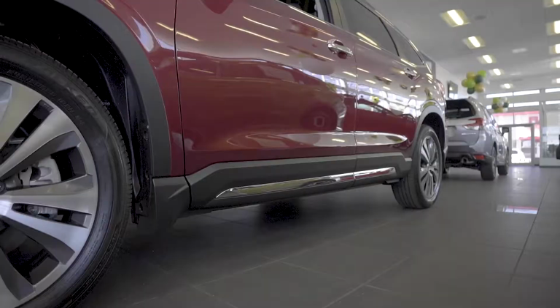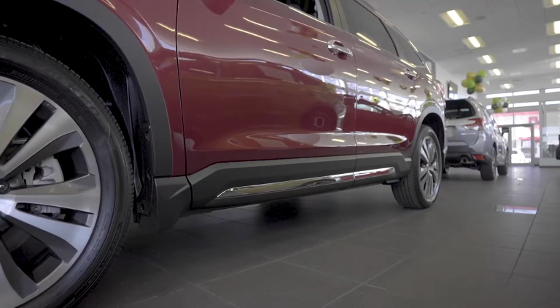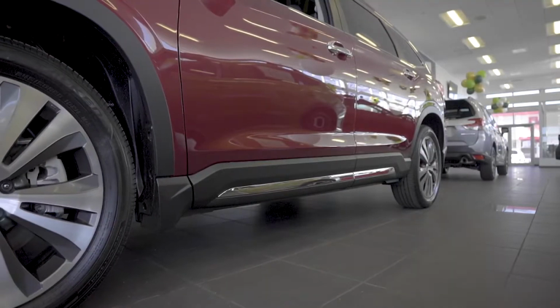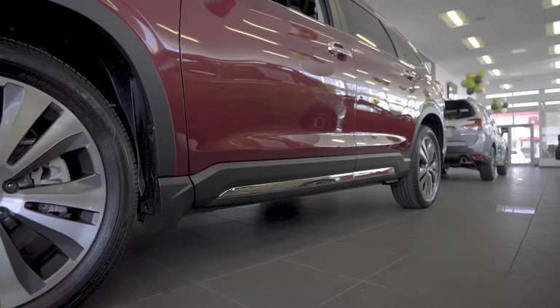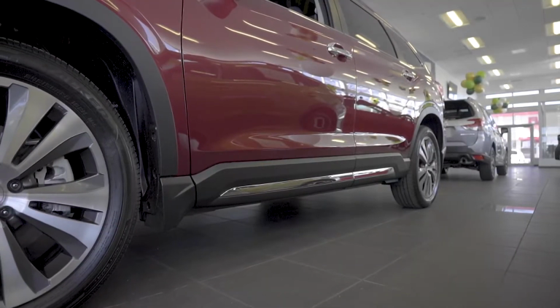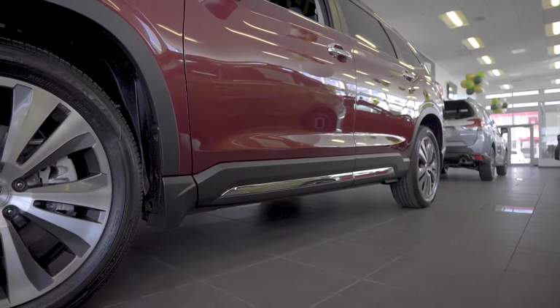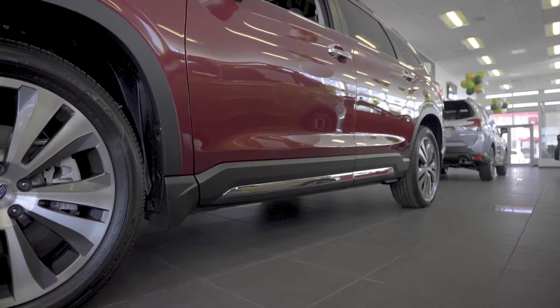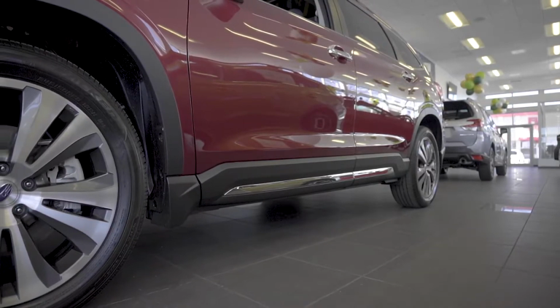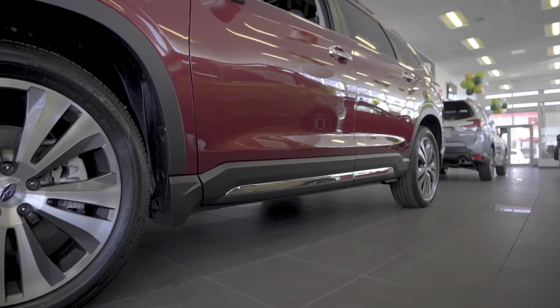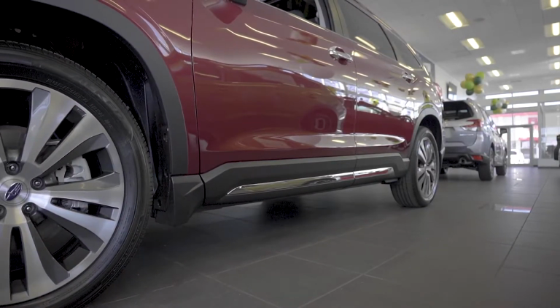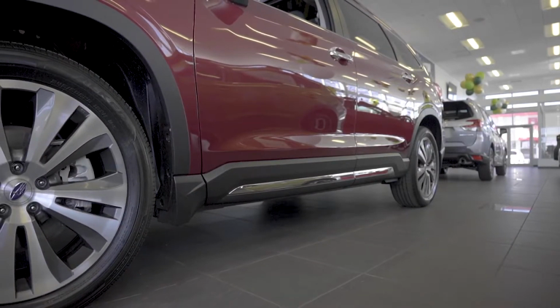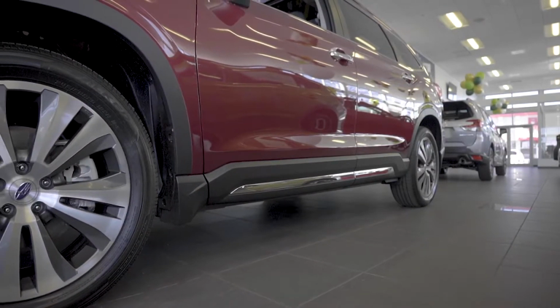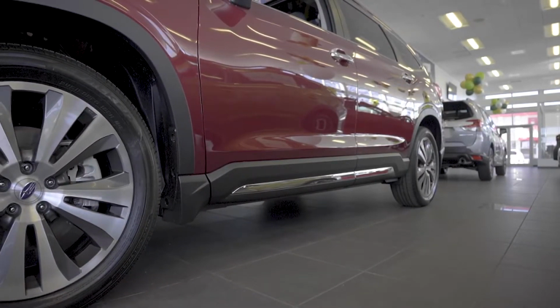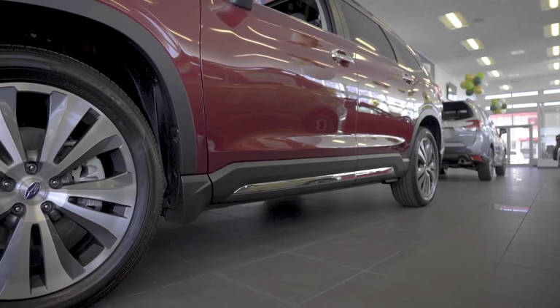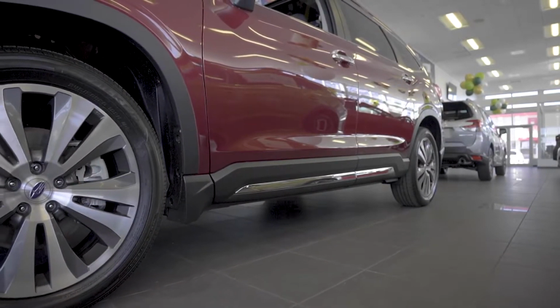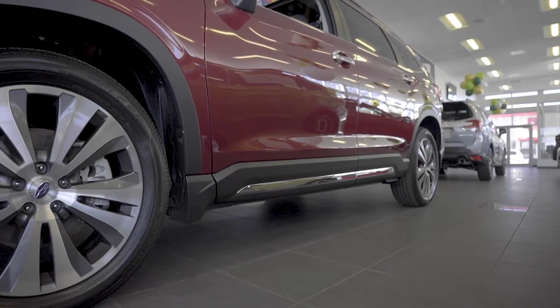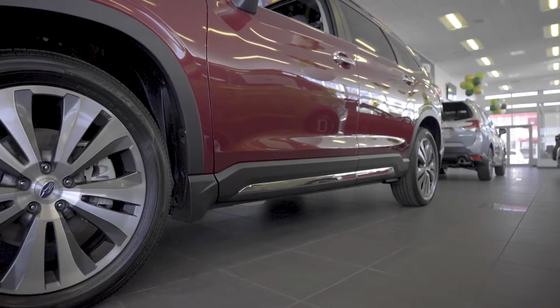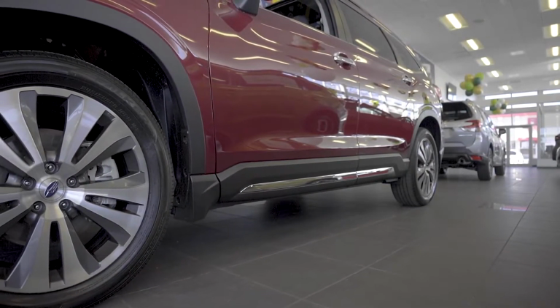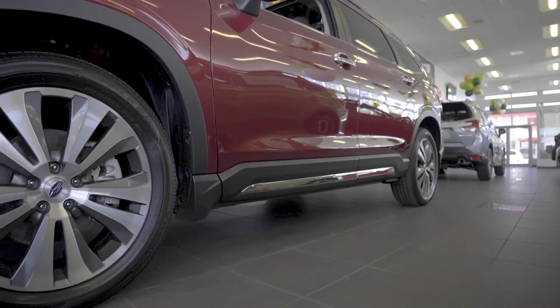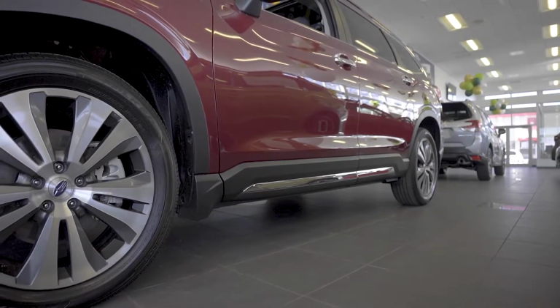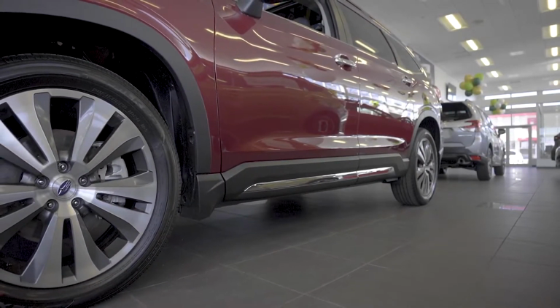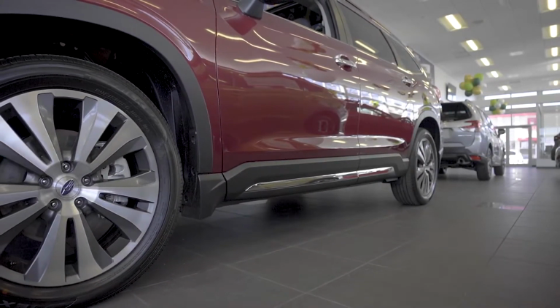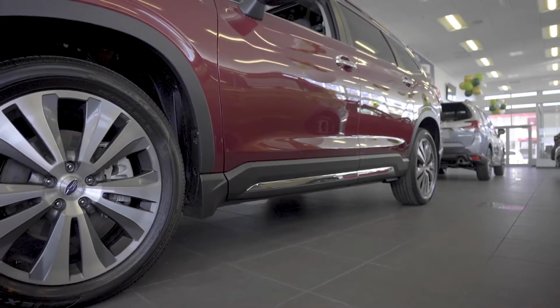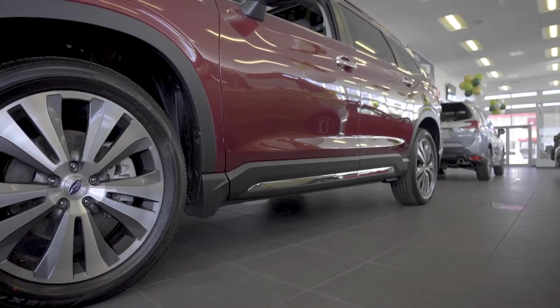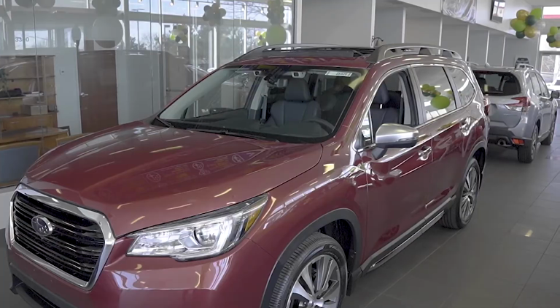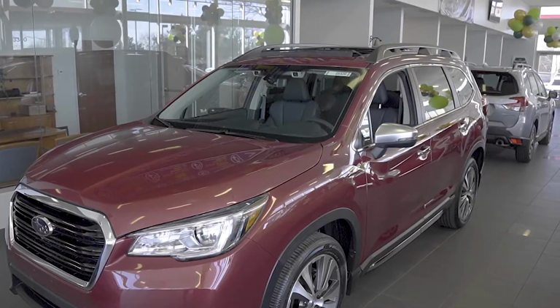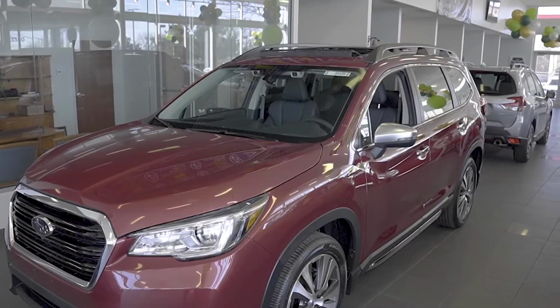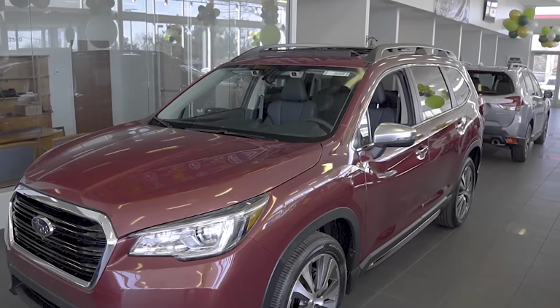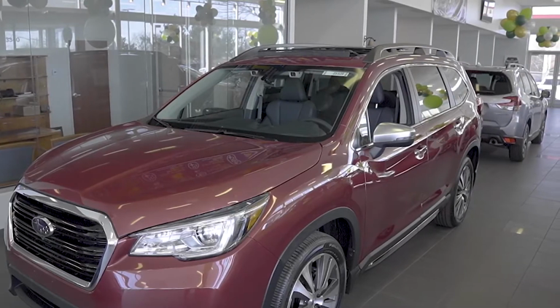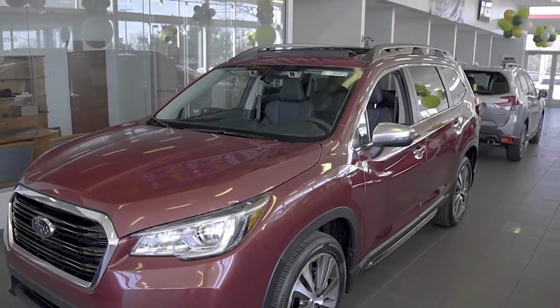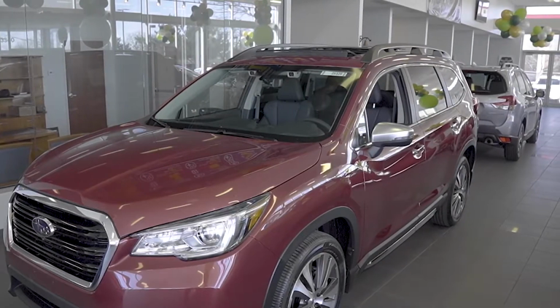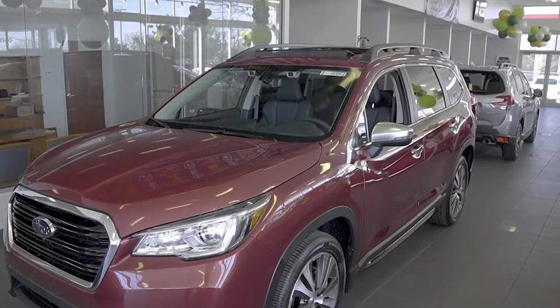Now moving down the side, we have 20-inch alloy wheels, some rugged-looking body cladding, and our model even has roof rails.